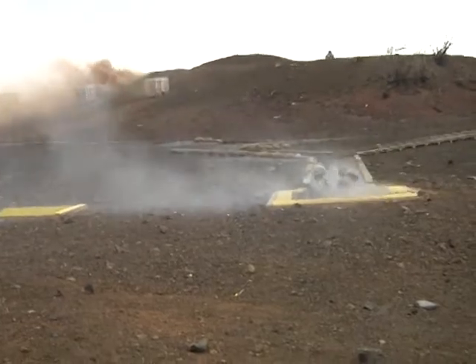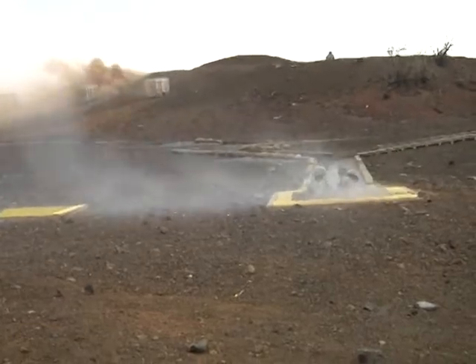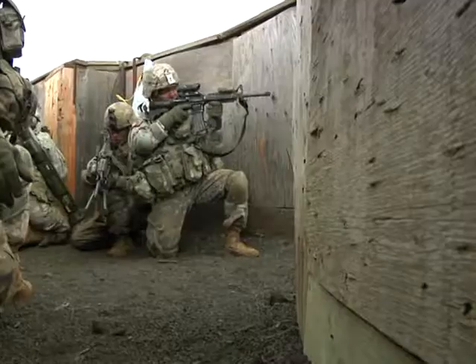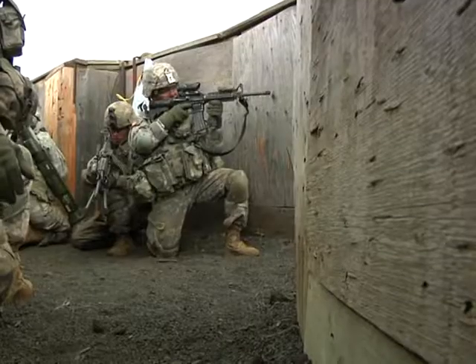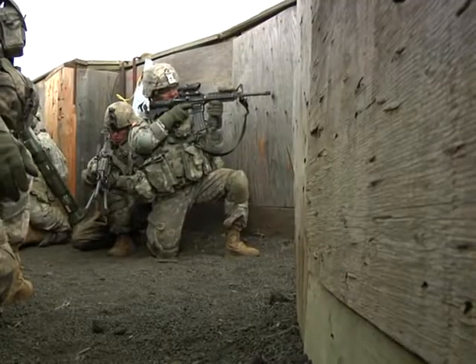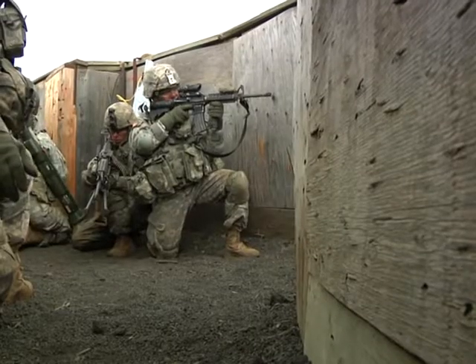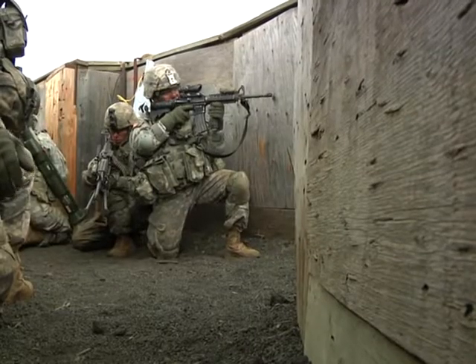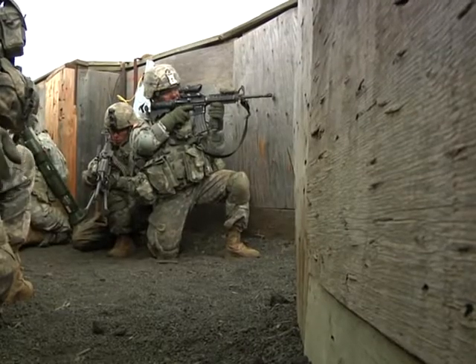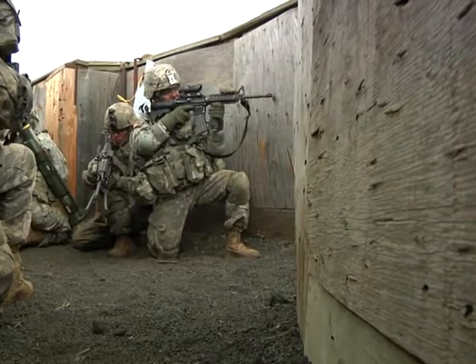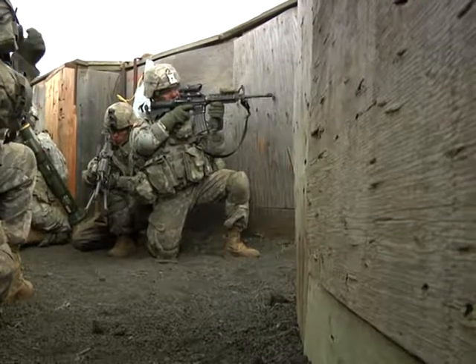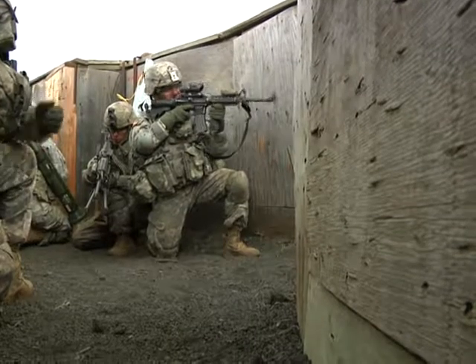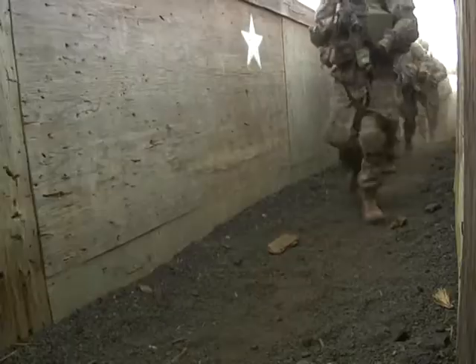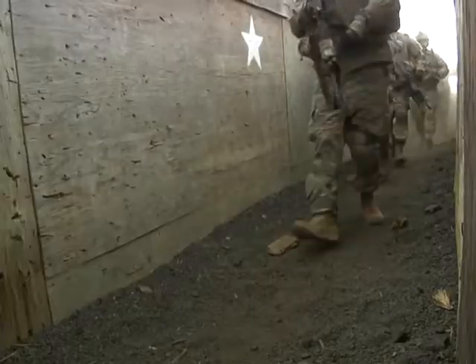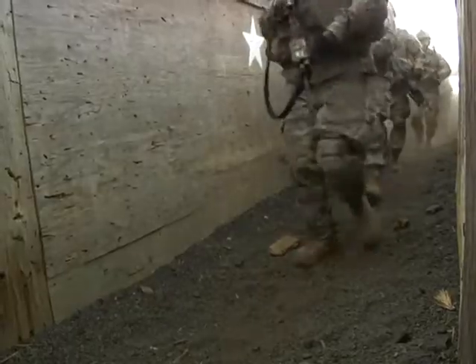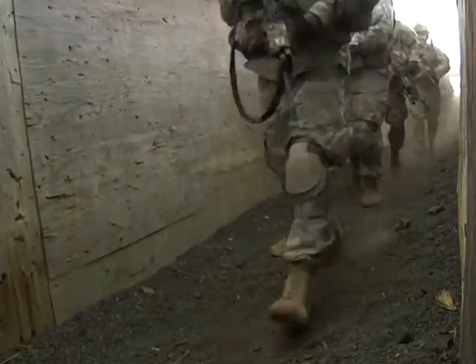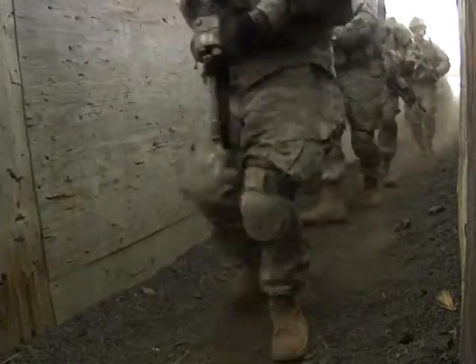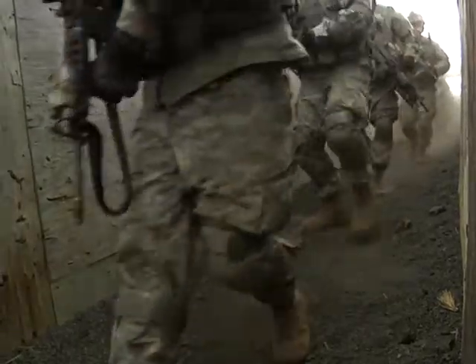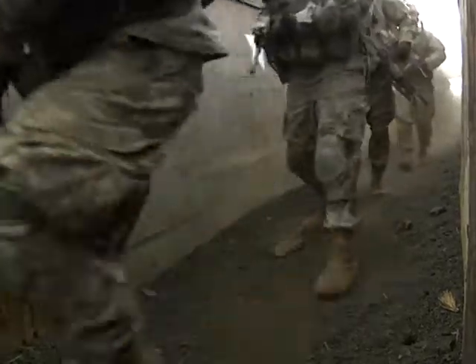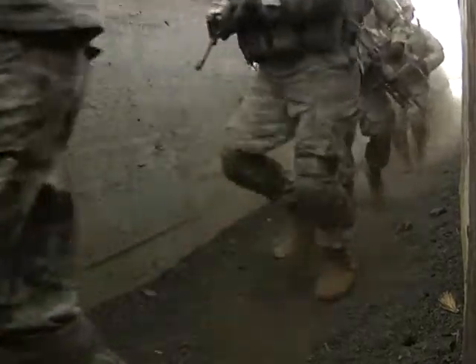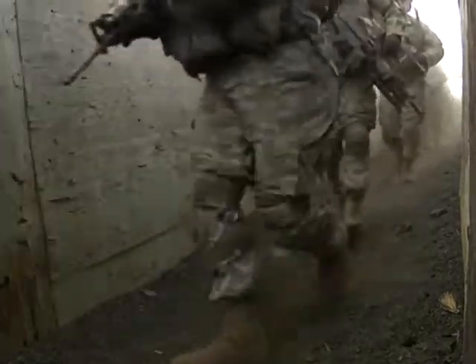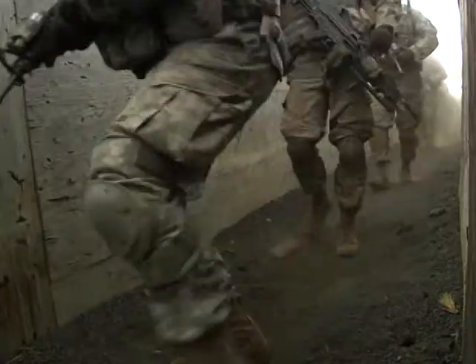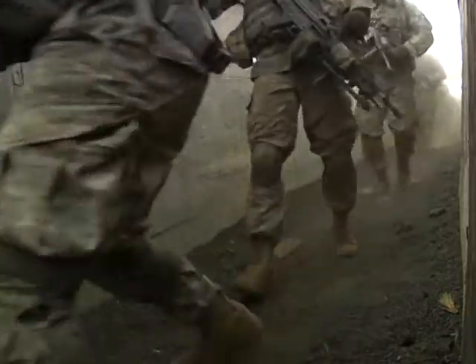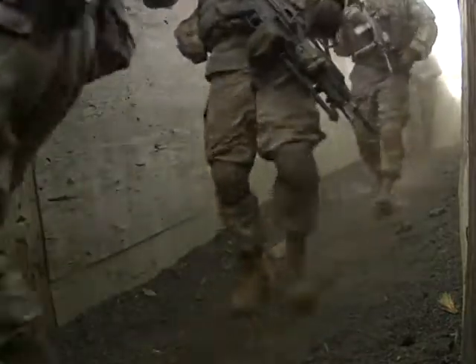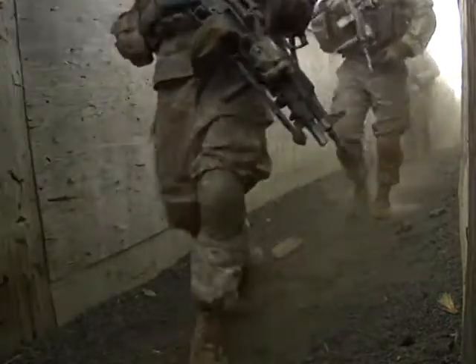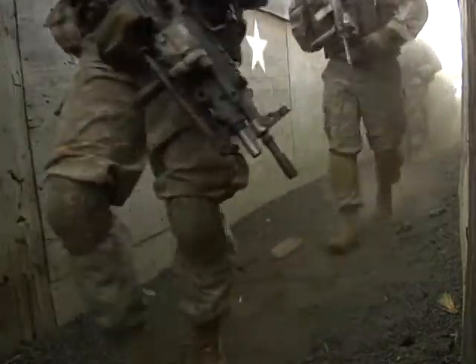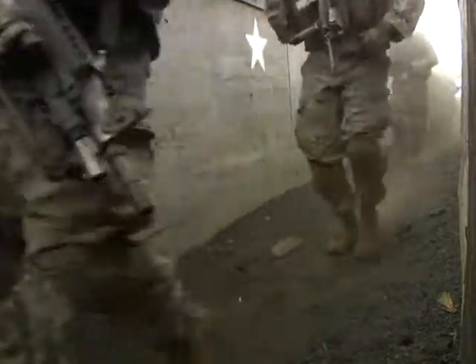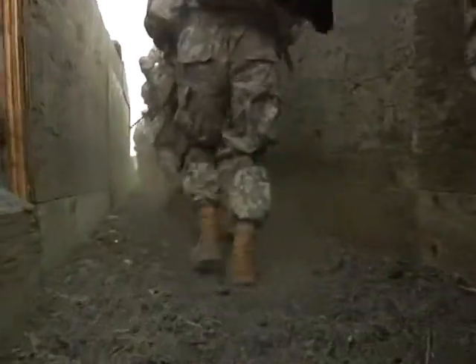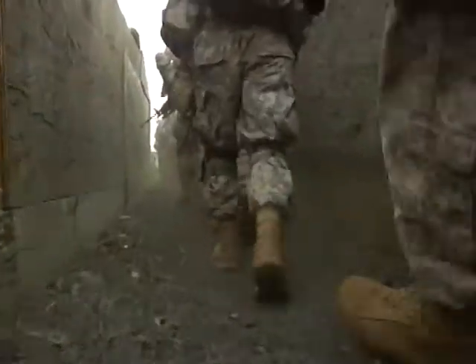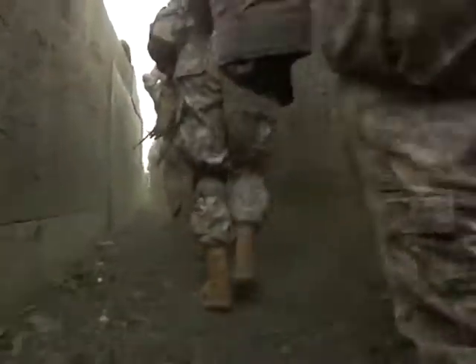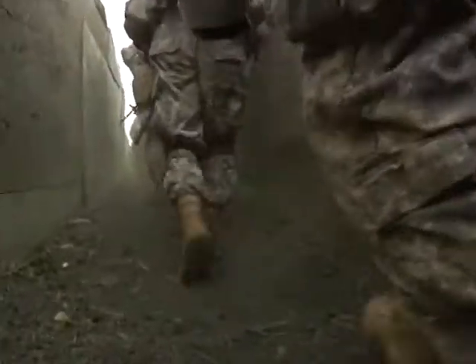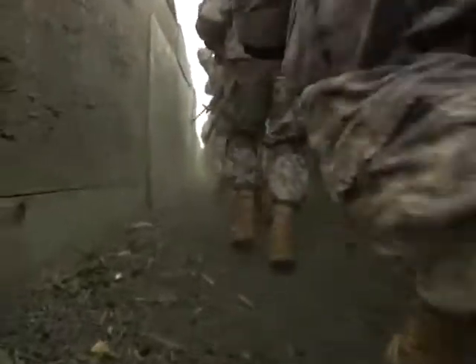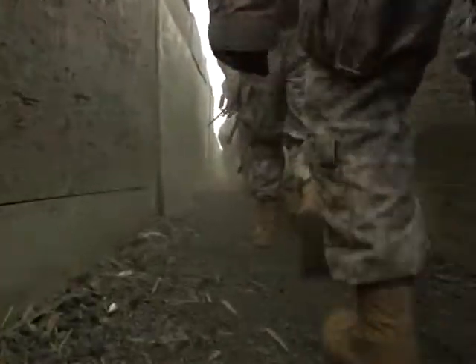This is just one afternoon of training for these soldiers, who are here for a month to work on a phase of training that will prepare them for real-world combat.